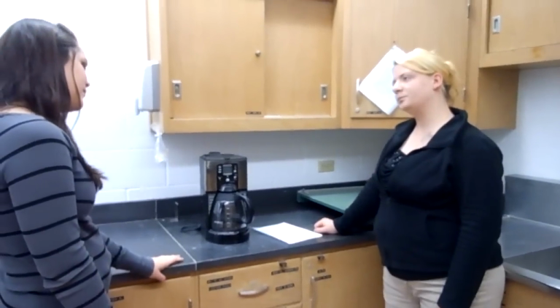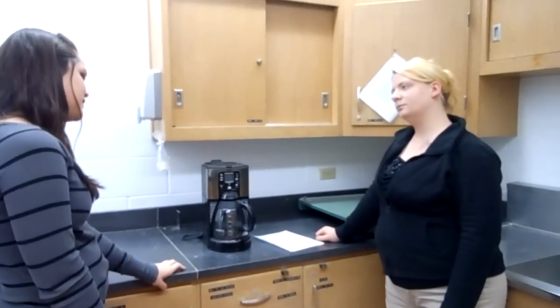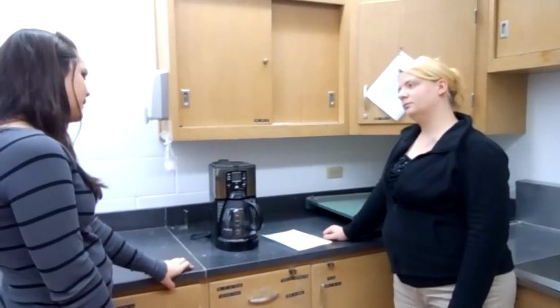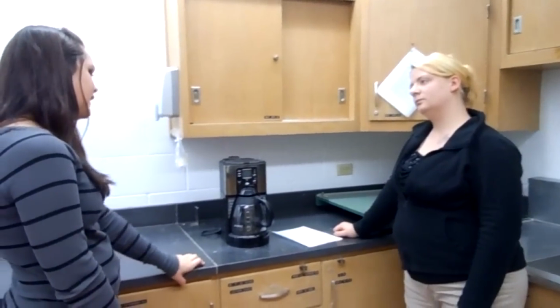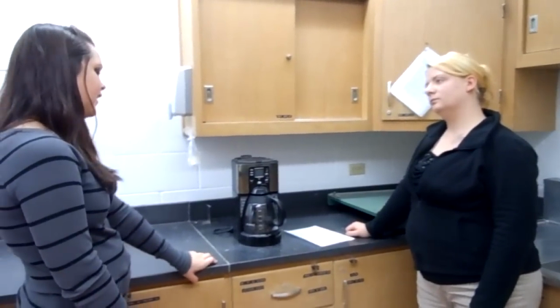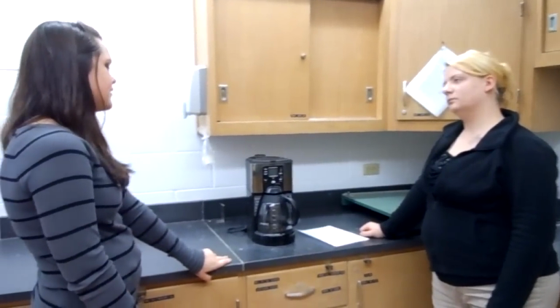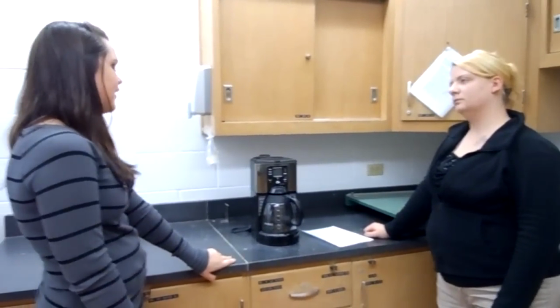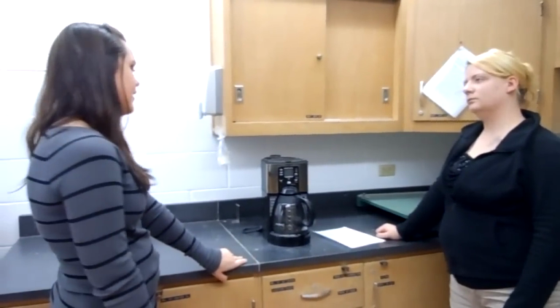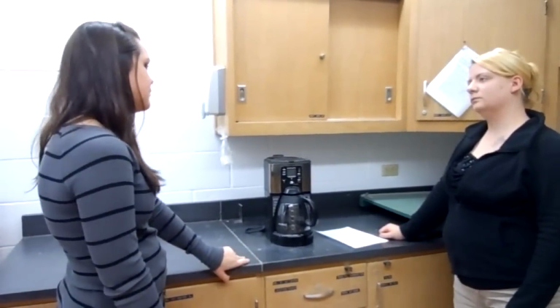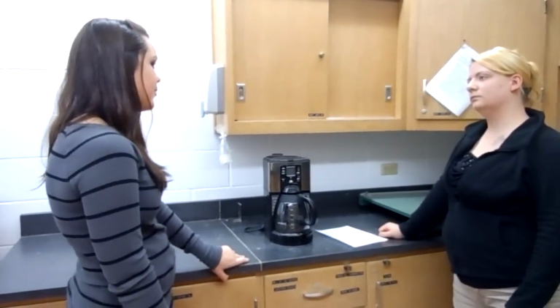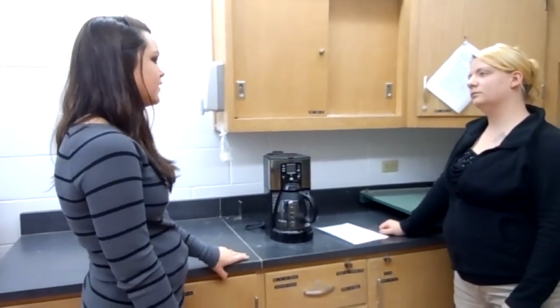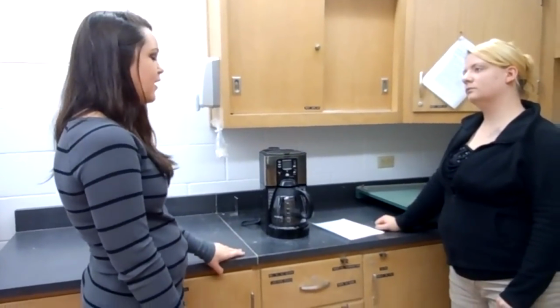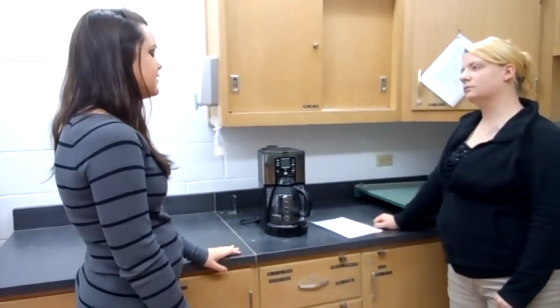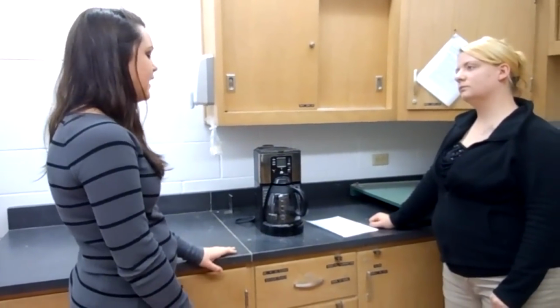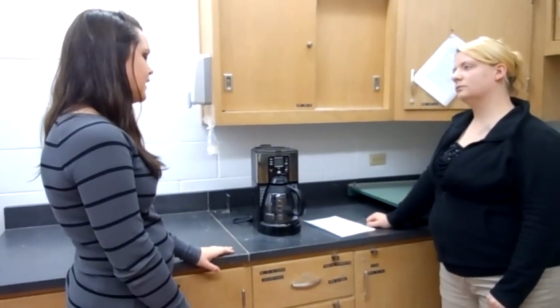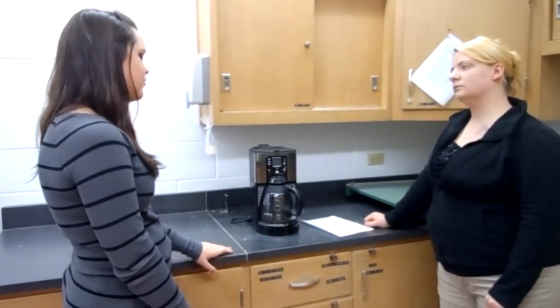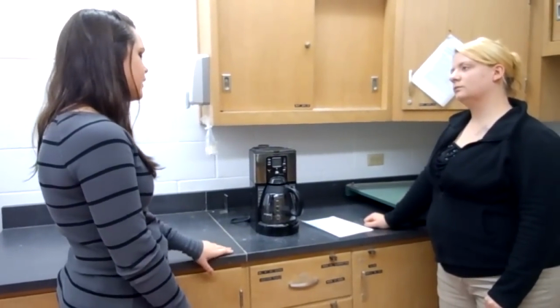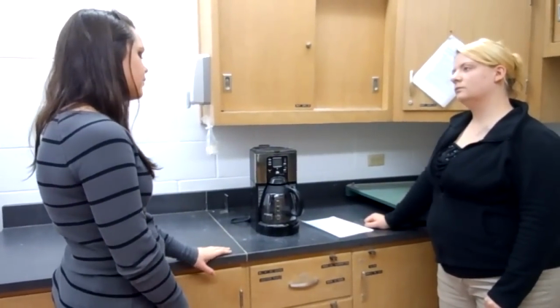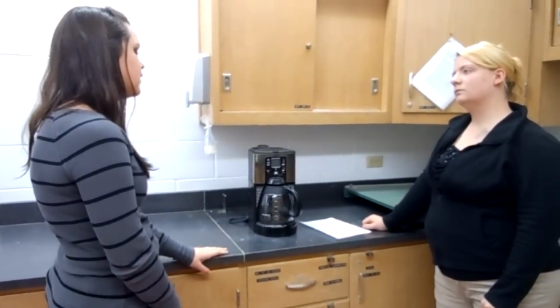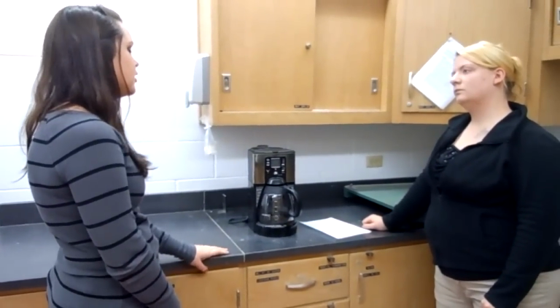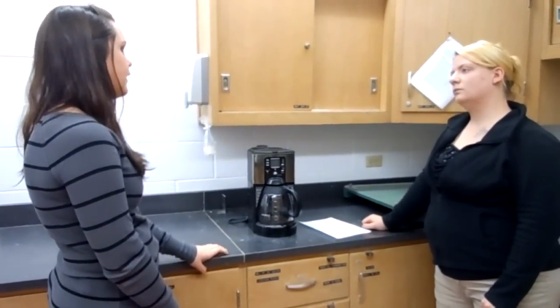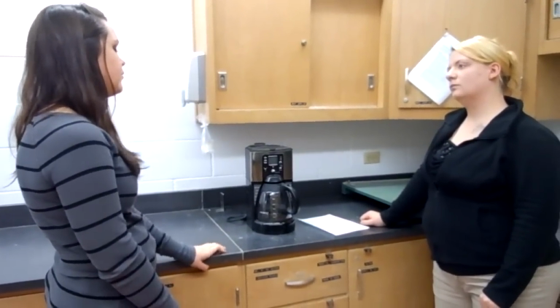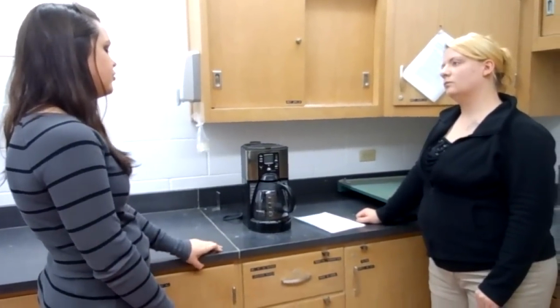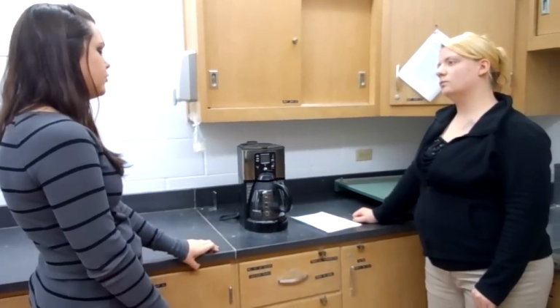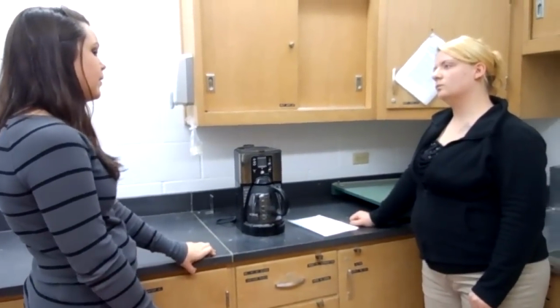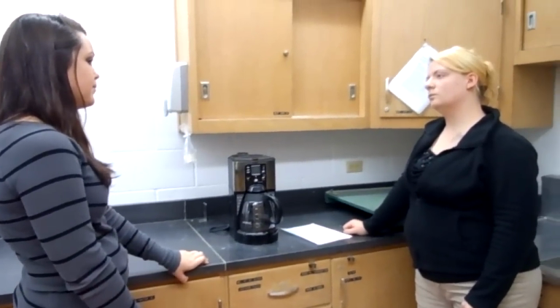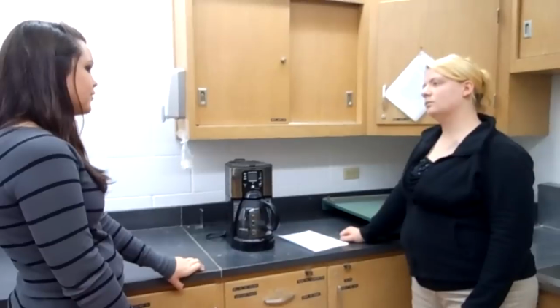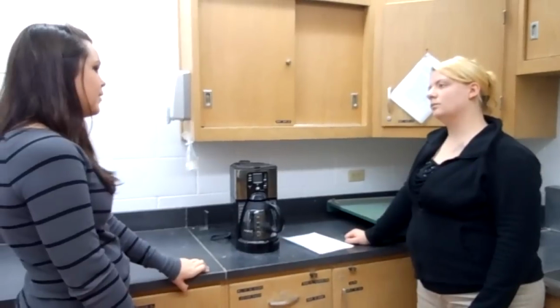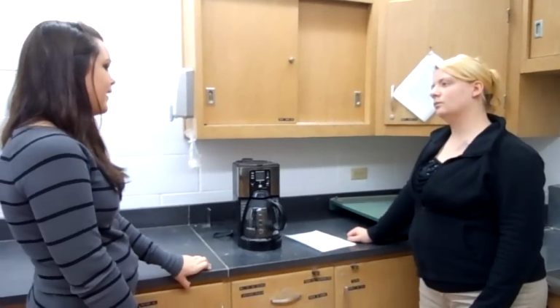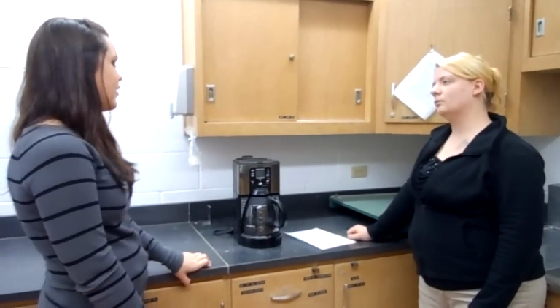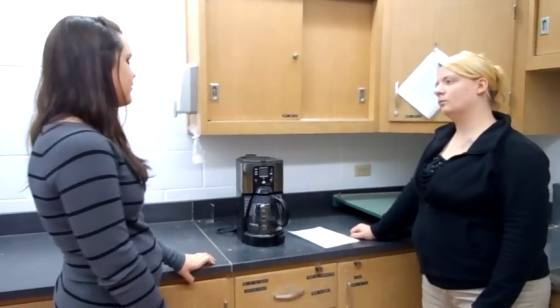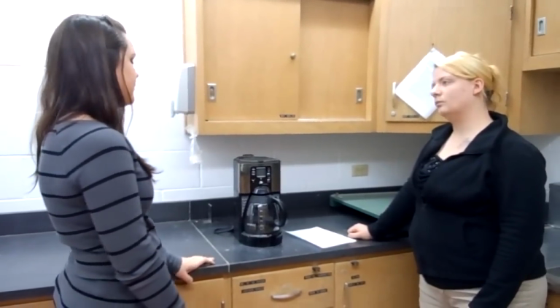Ever since my car accident I've had some memory loss, and I just want to relearn how to brew a pot of coffee.